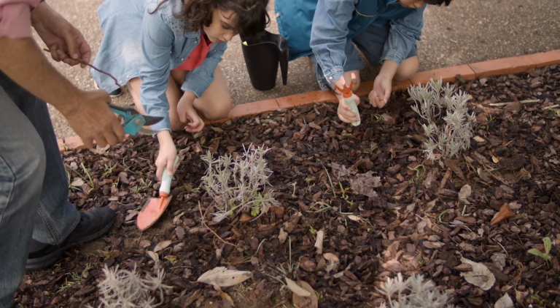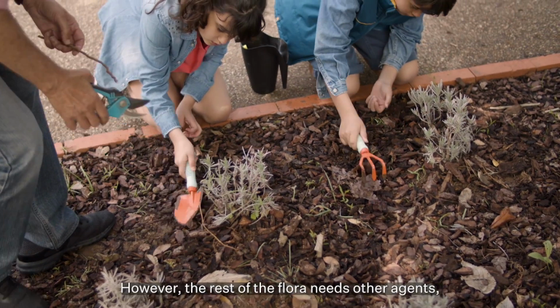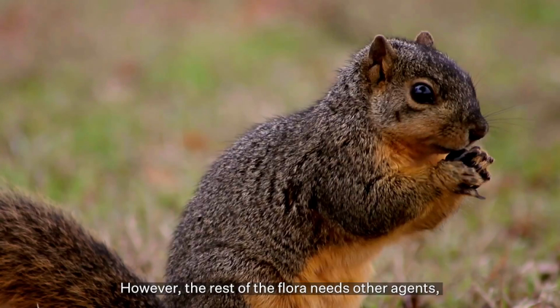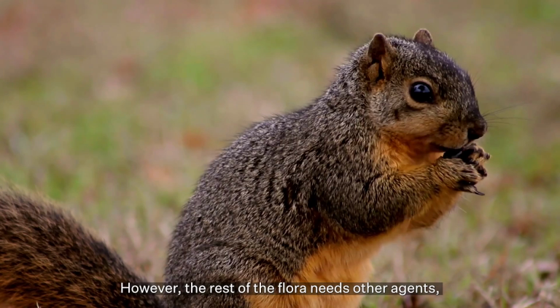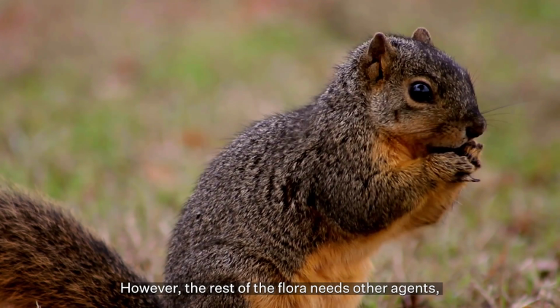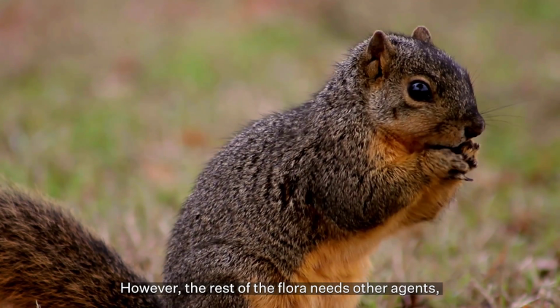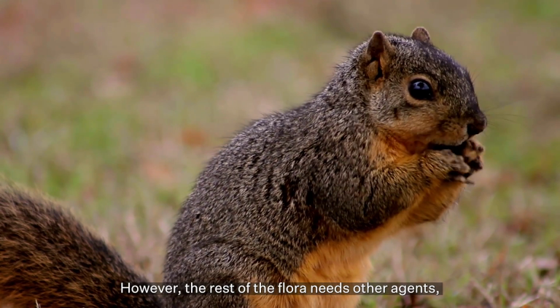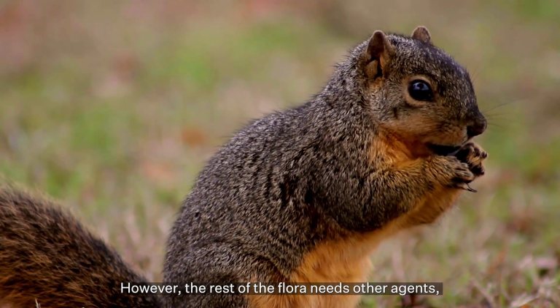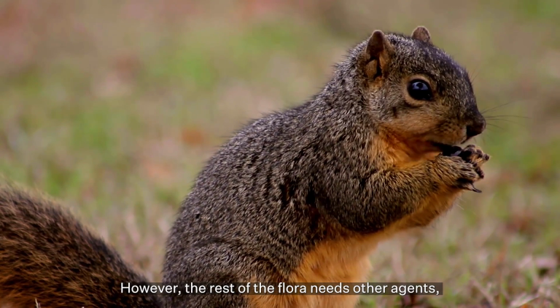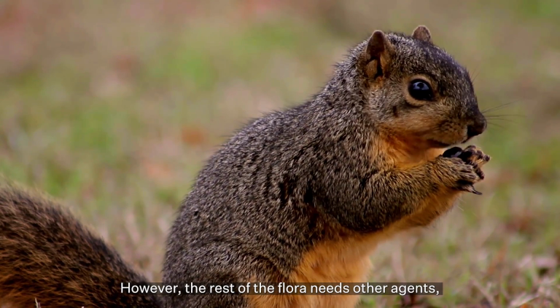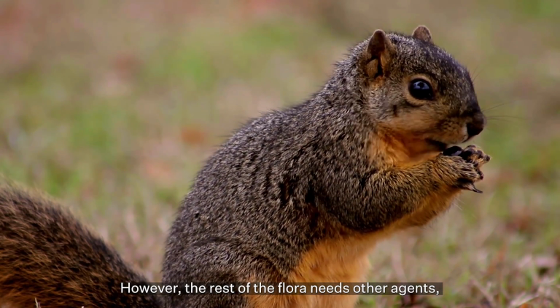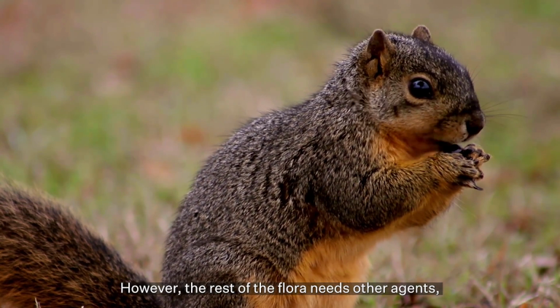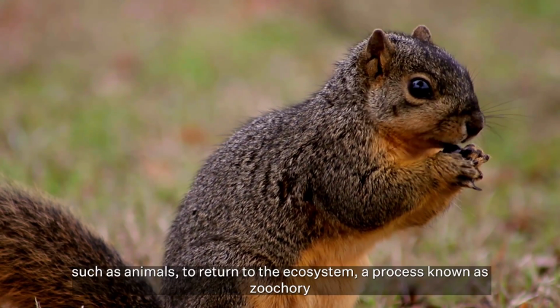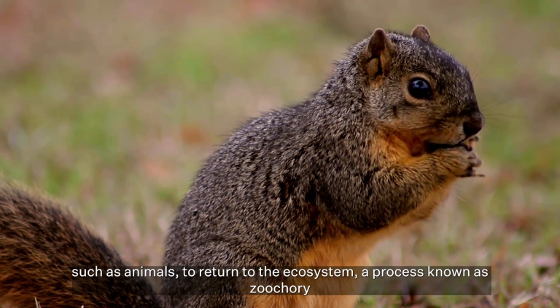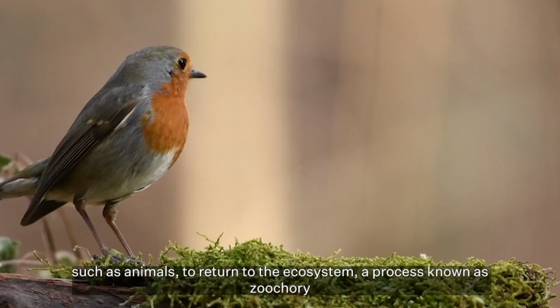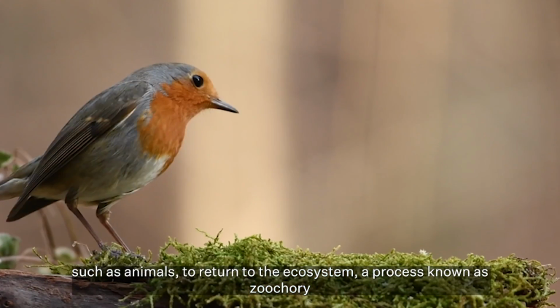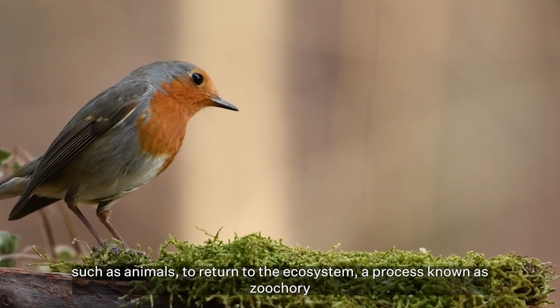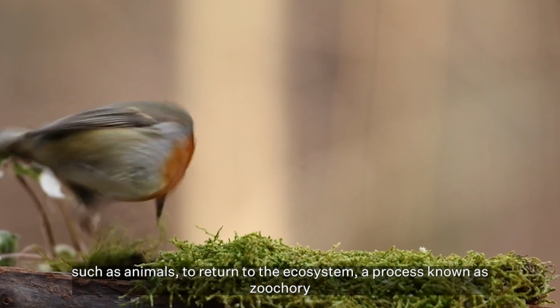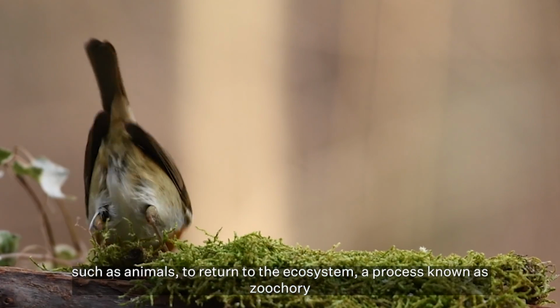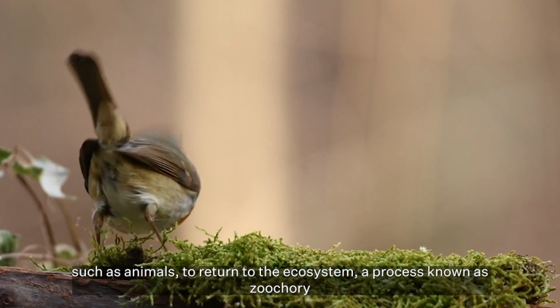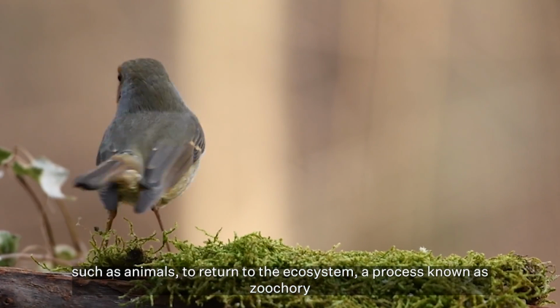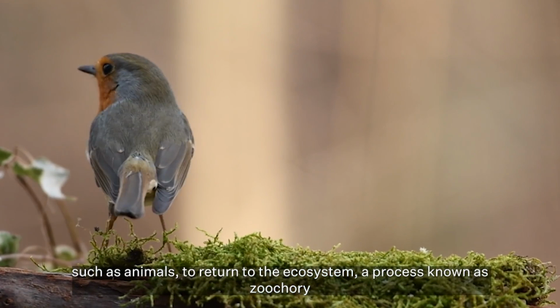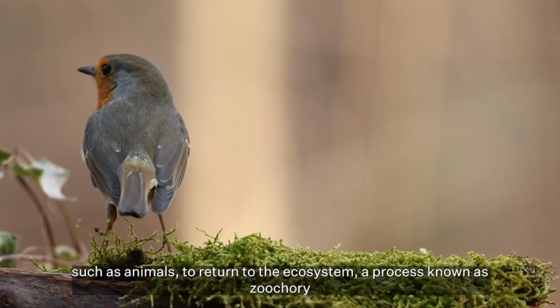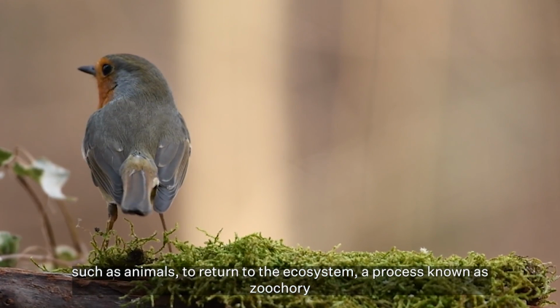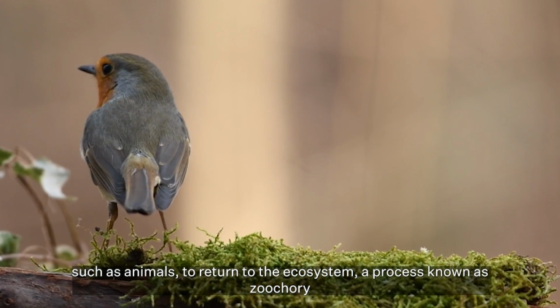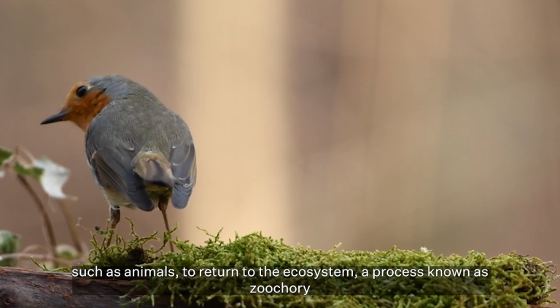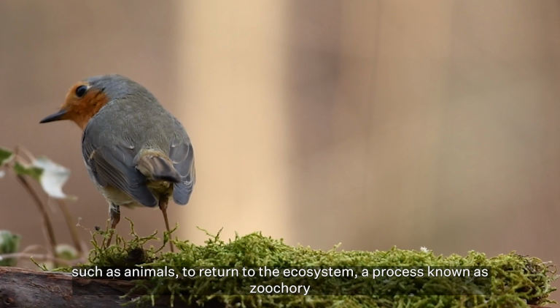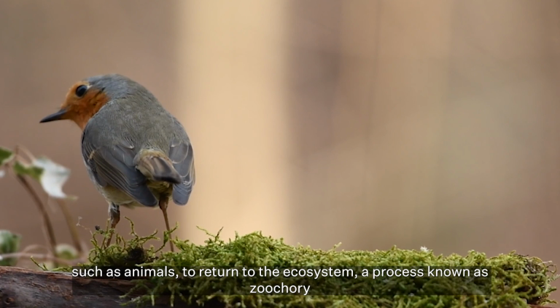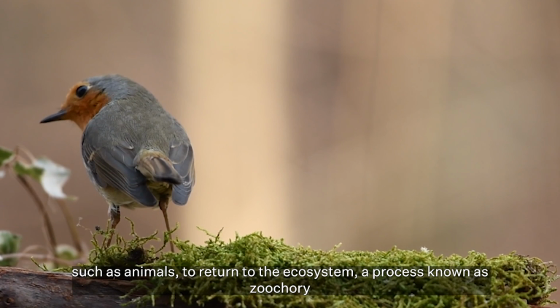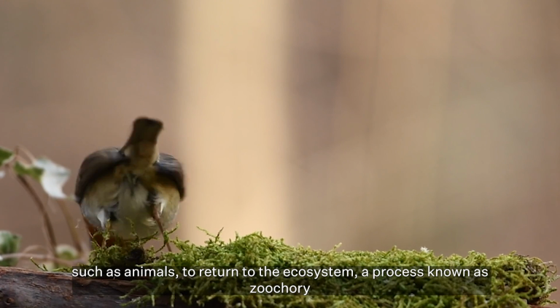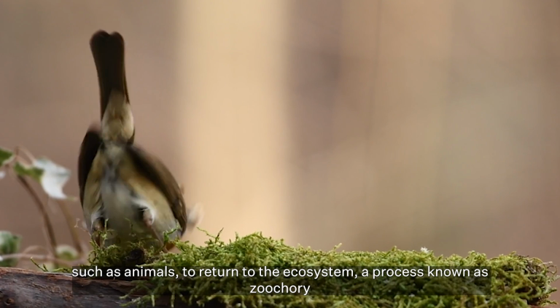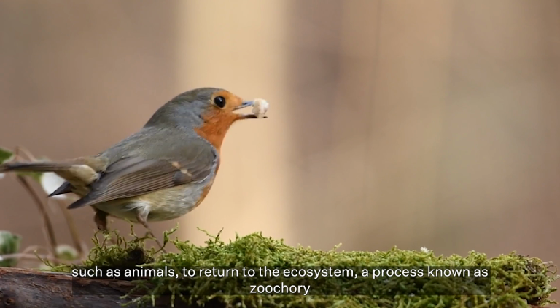However, the rest of the flora needs other agents, such as animals, to return to the ecosystem. This process is known as zoochory.